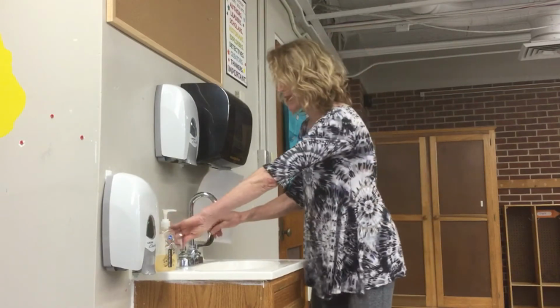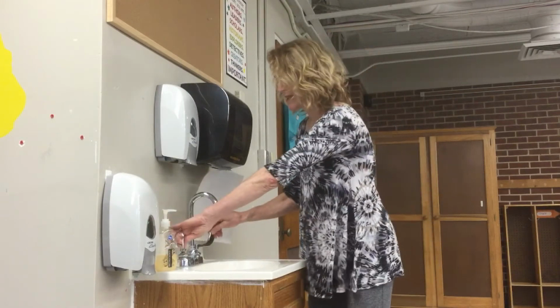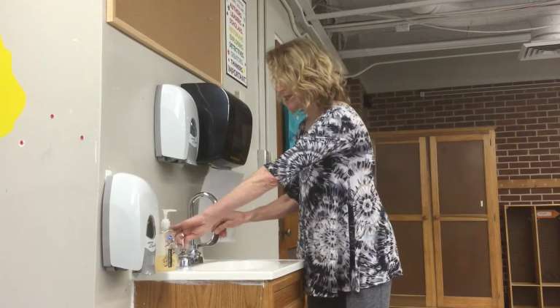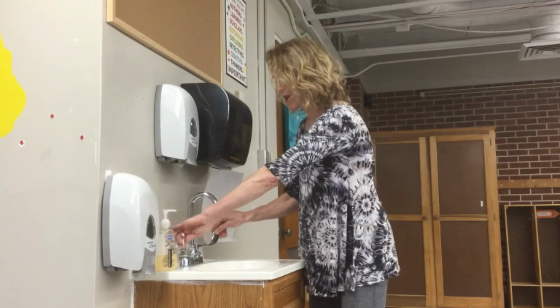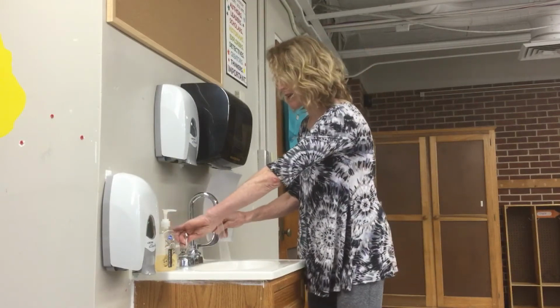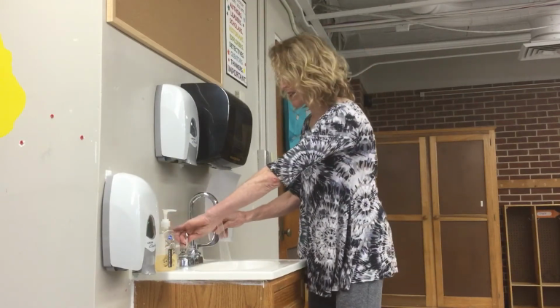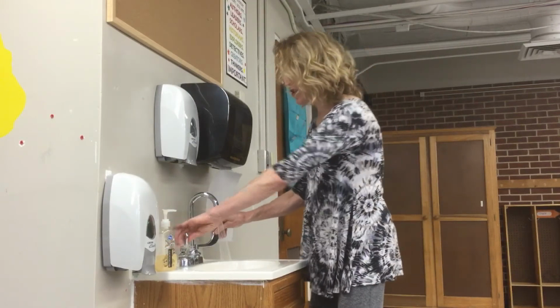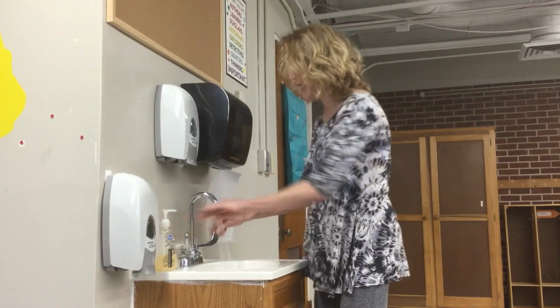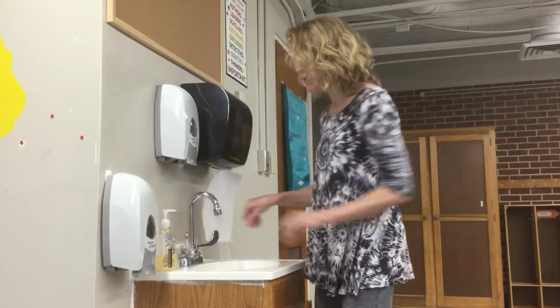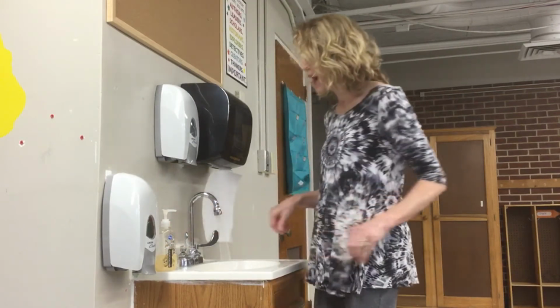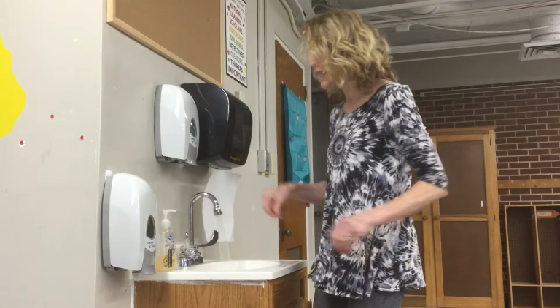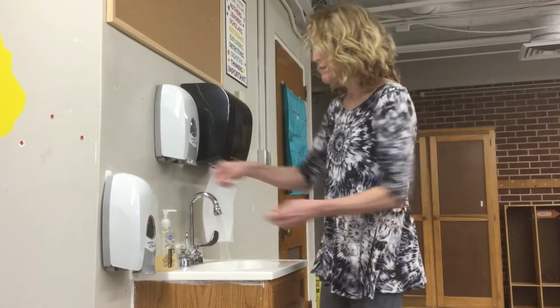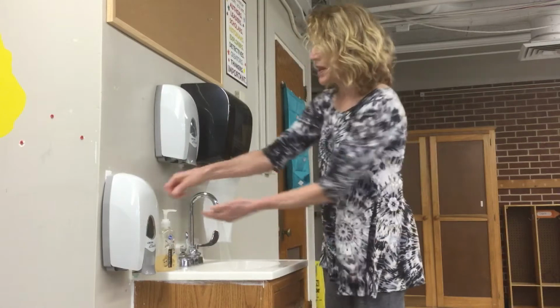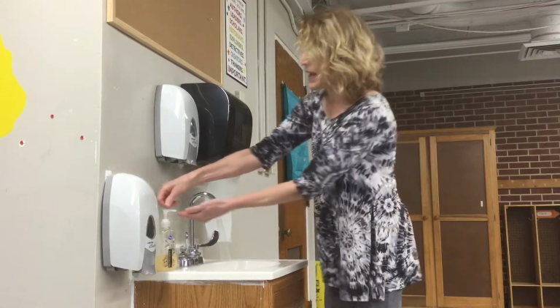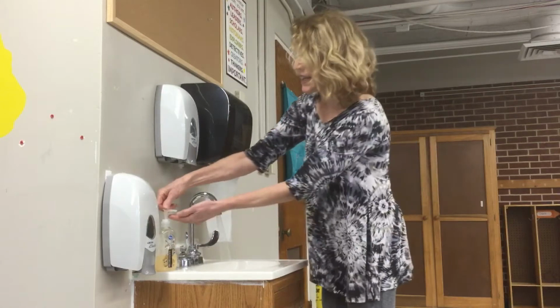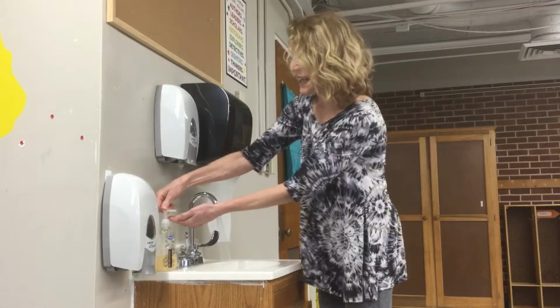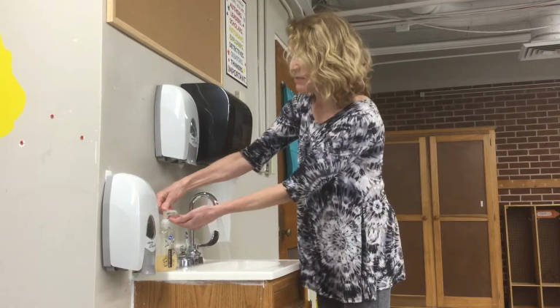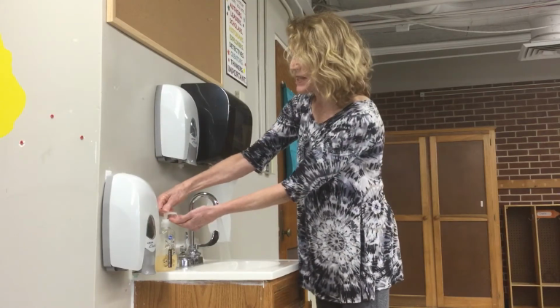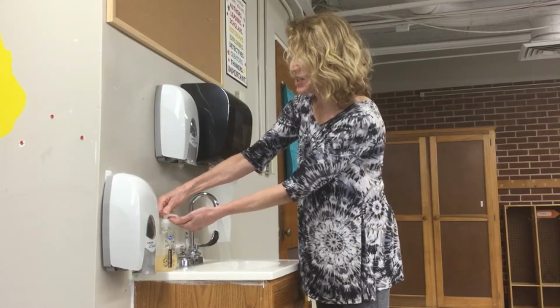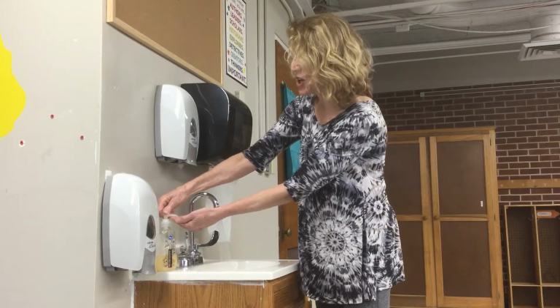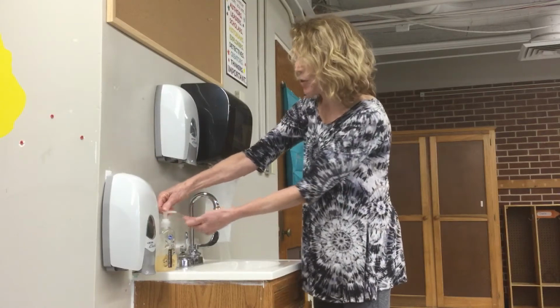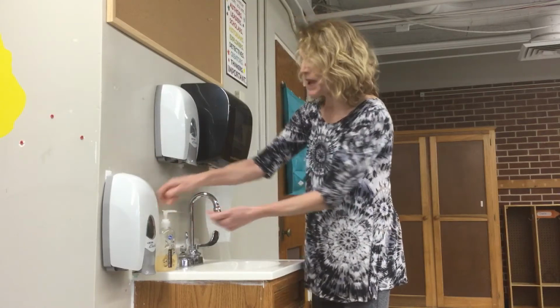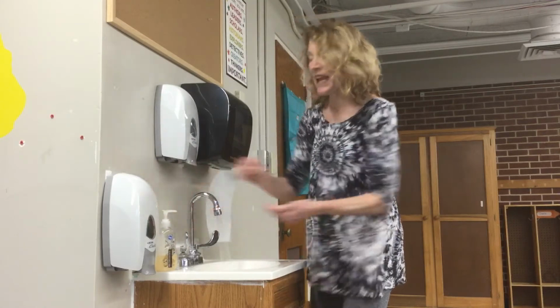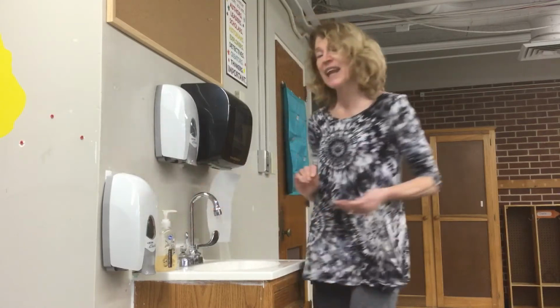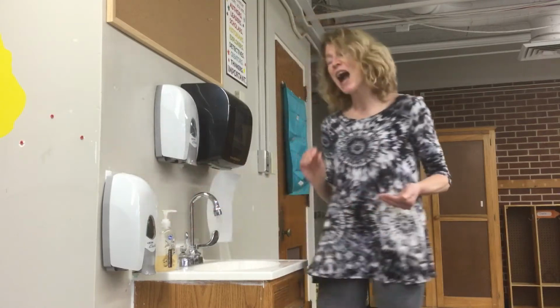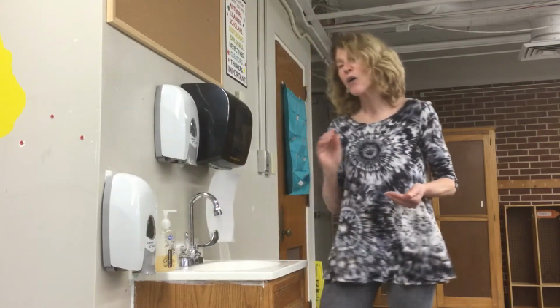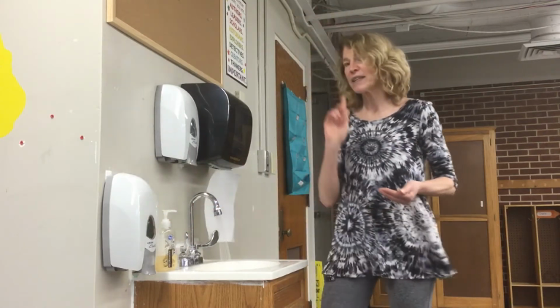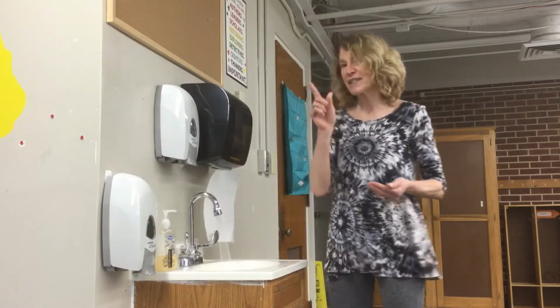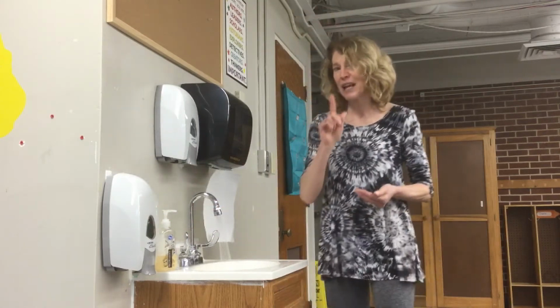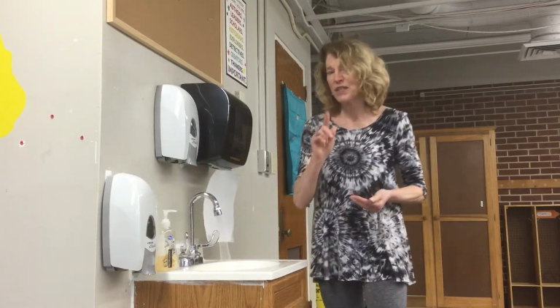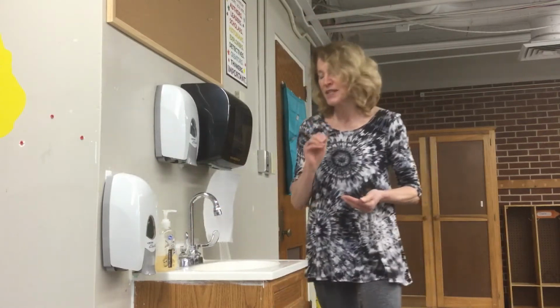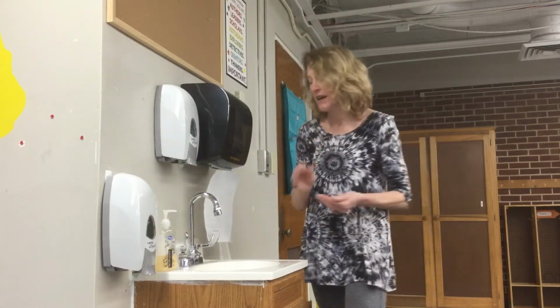So I'm gonna turn on my water, I'm gonna get my soap, and now it's time to start.